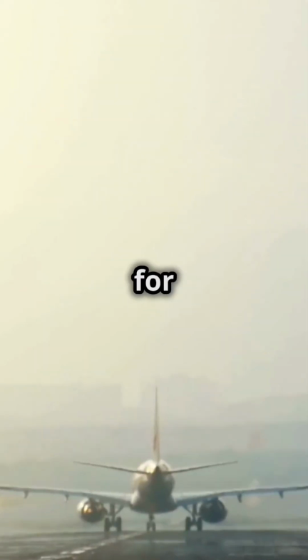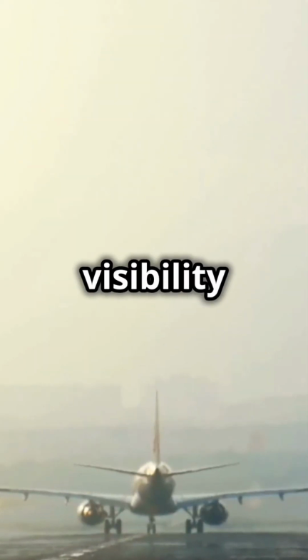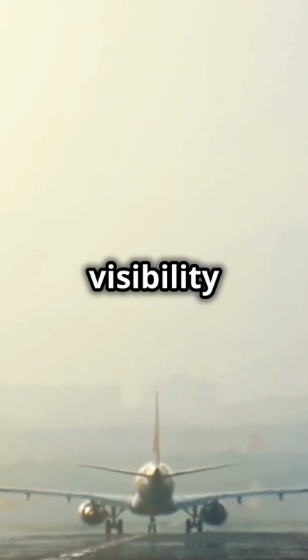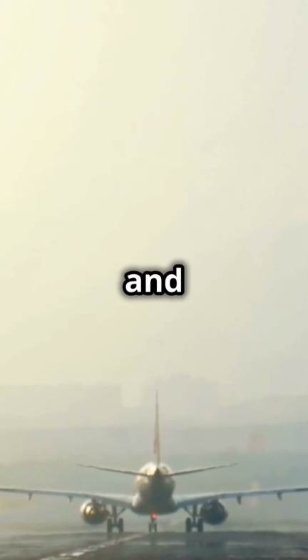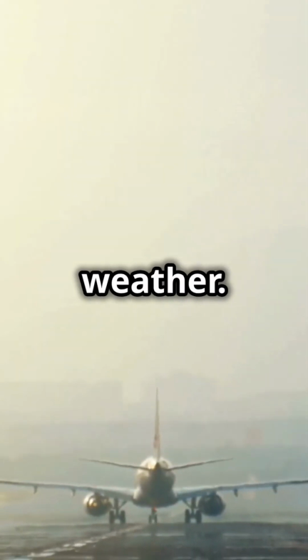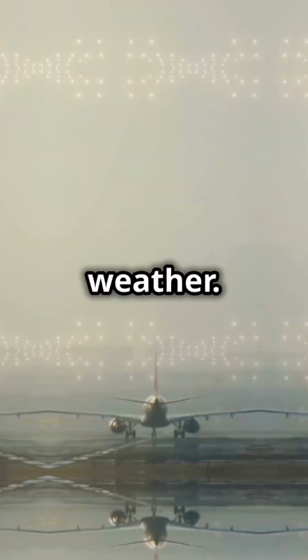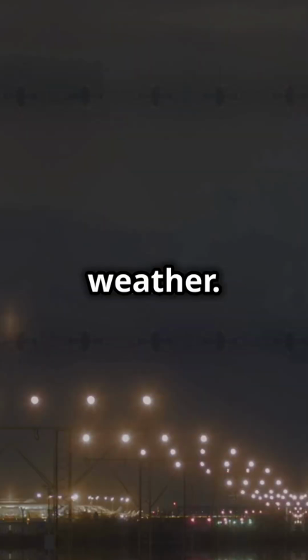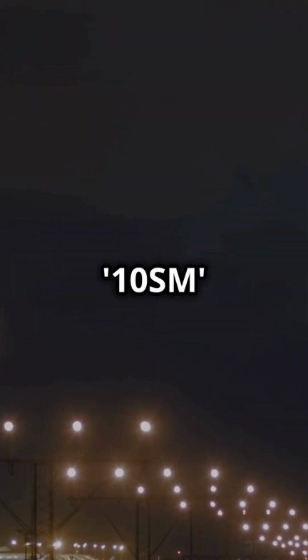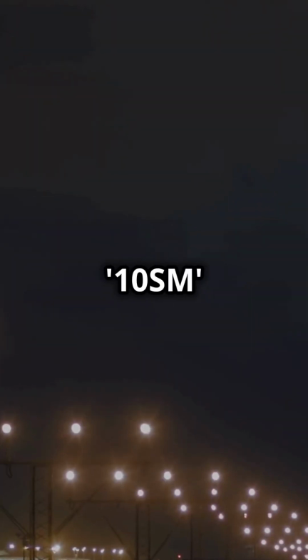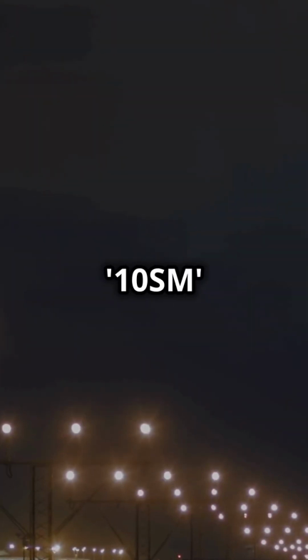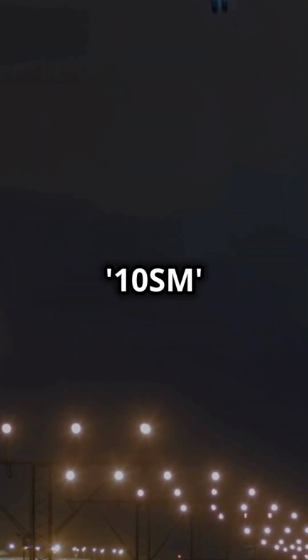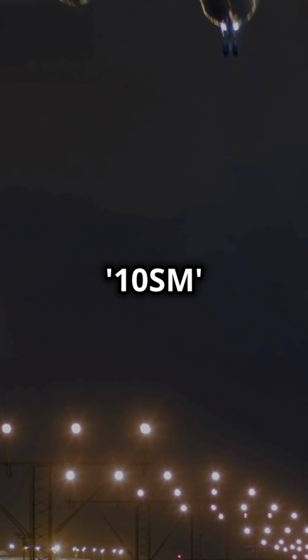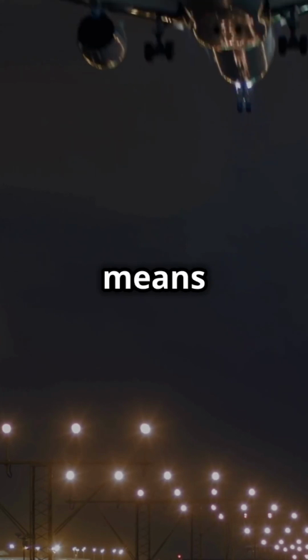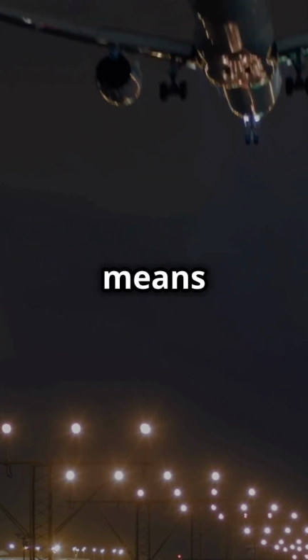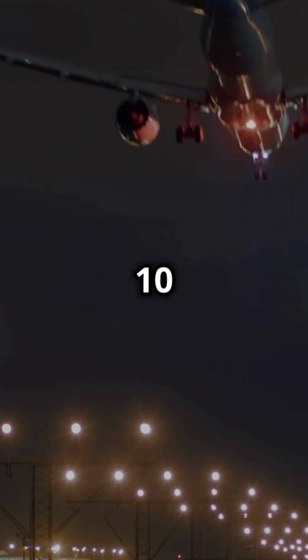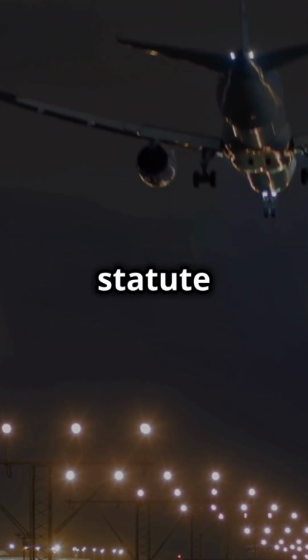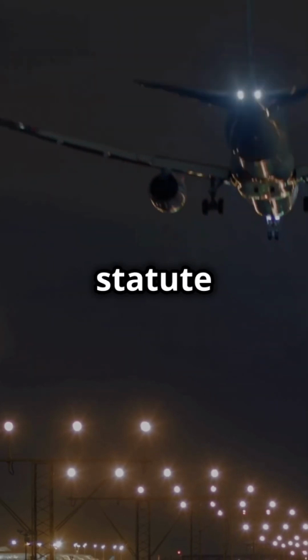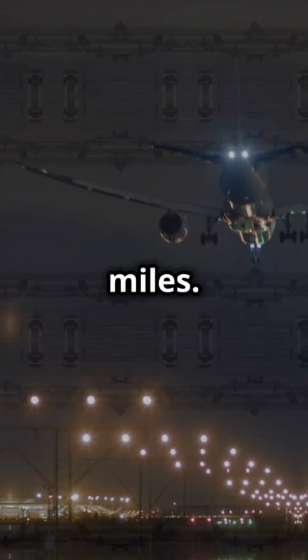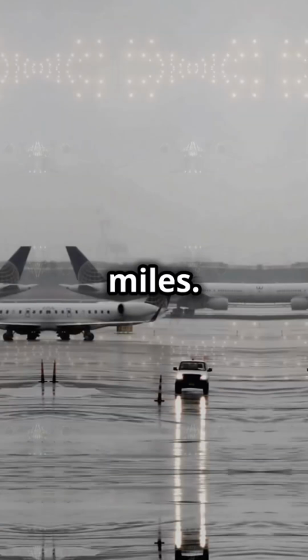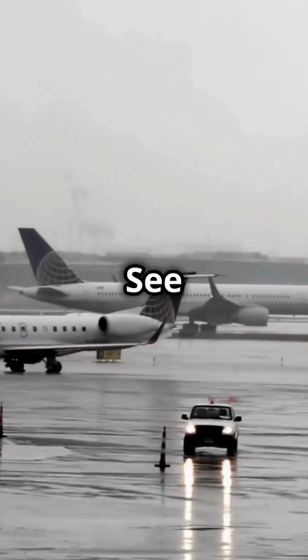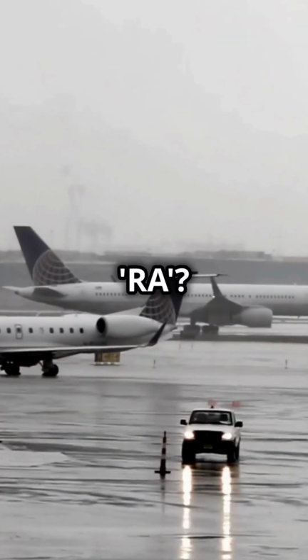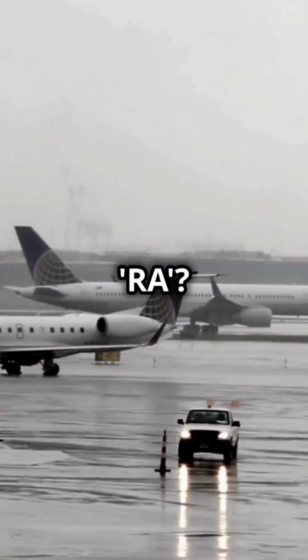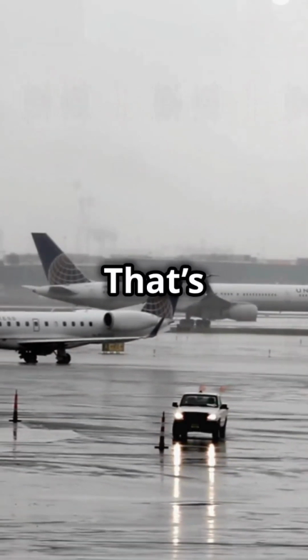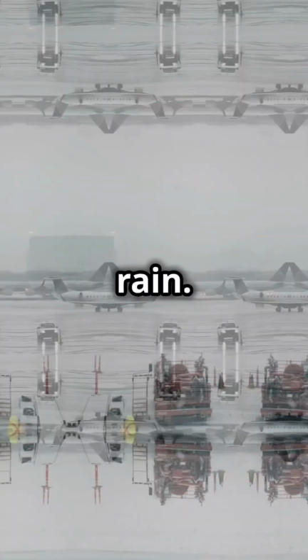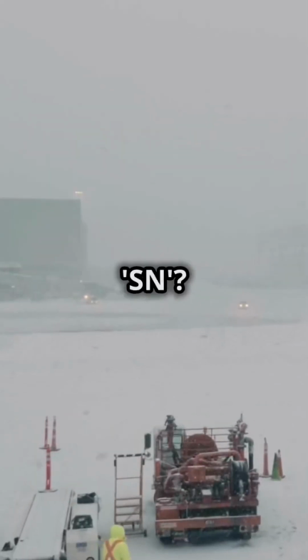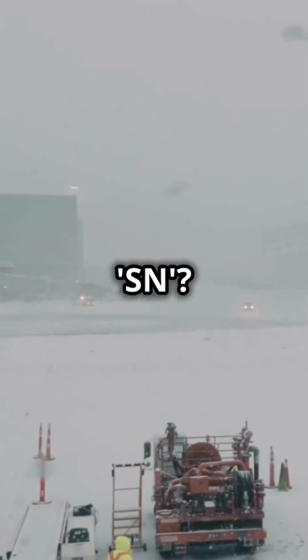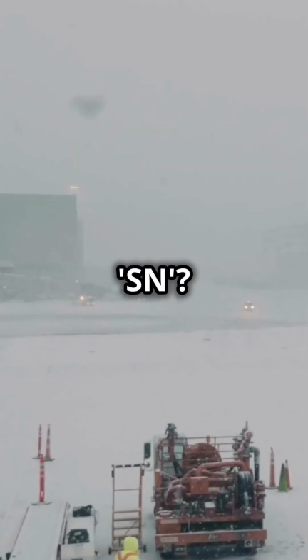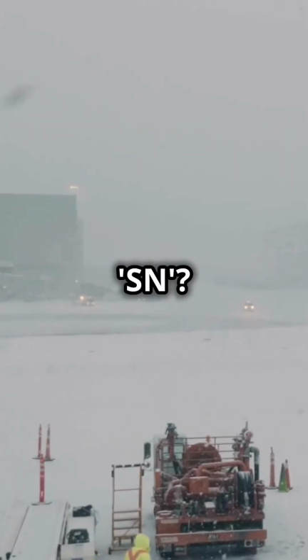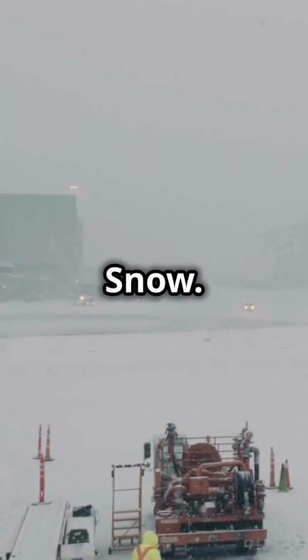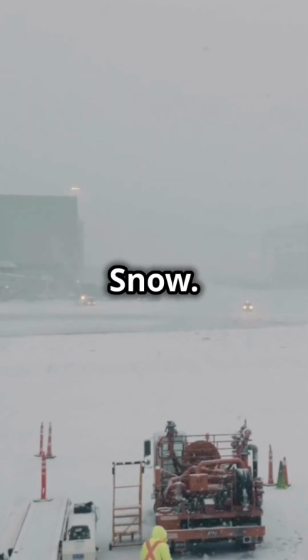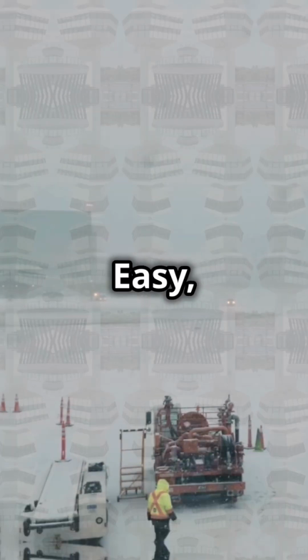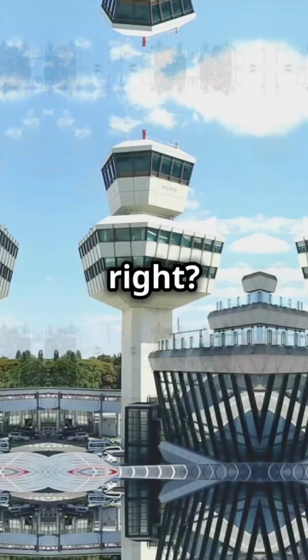Now for visibility and weather. 10SM means 10 statute miles. RA is rain, SN is snow — easy, right?